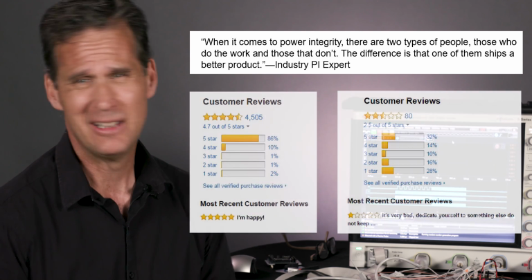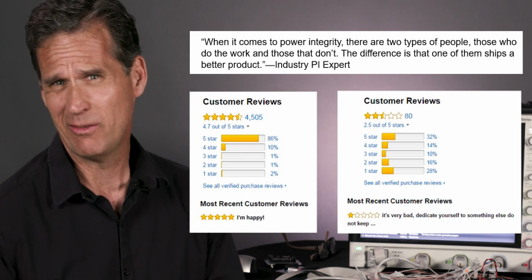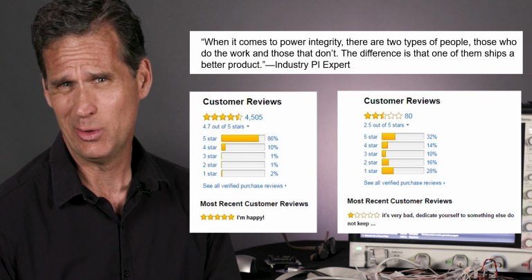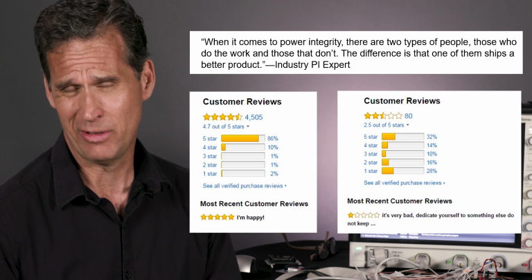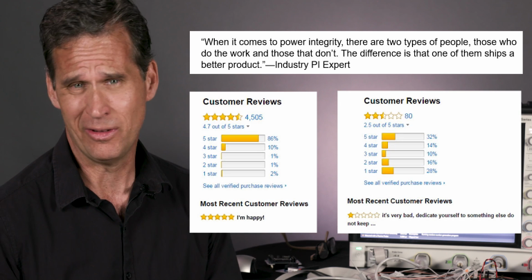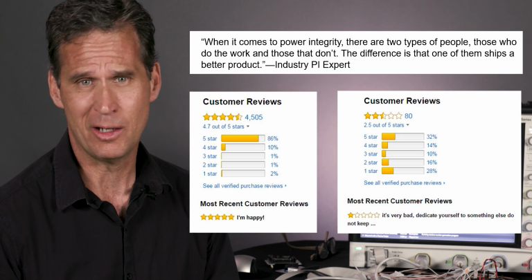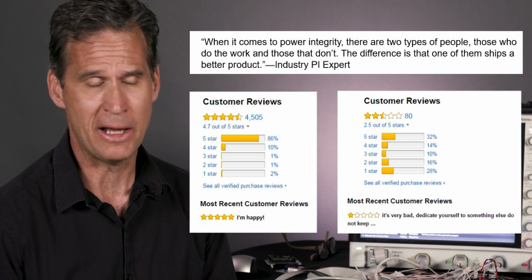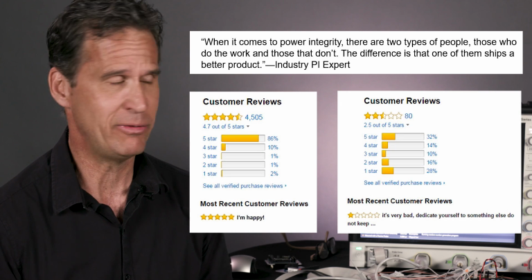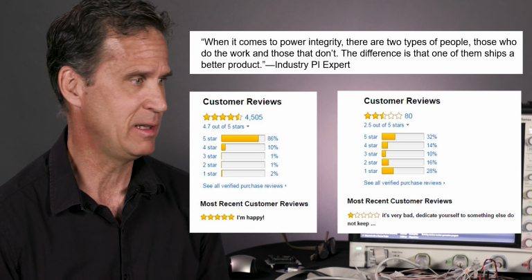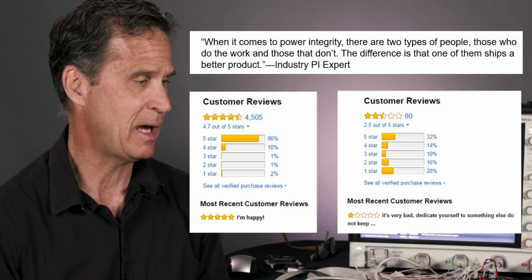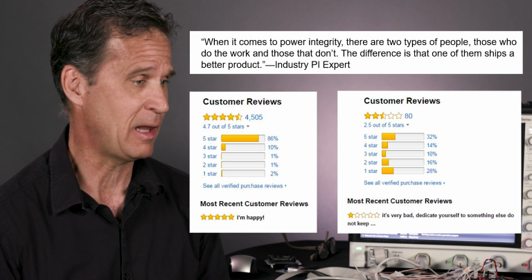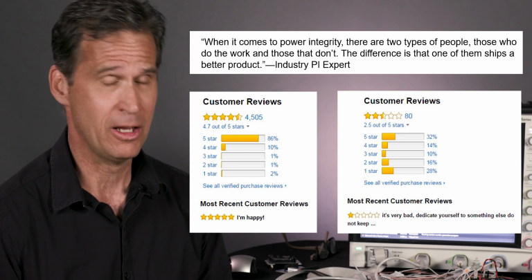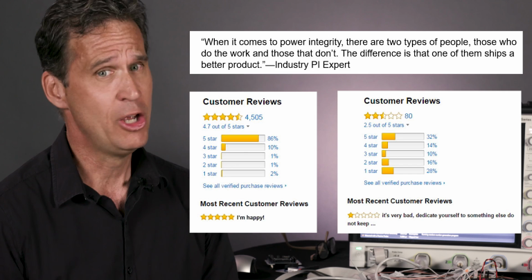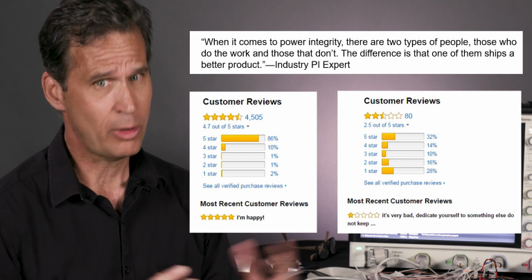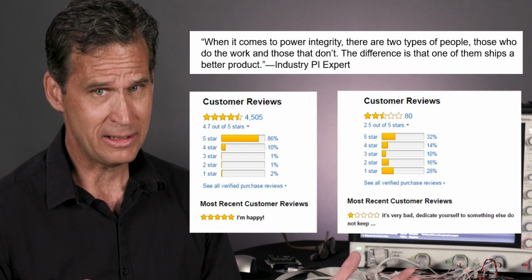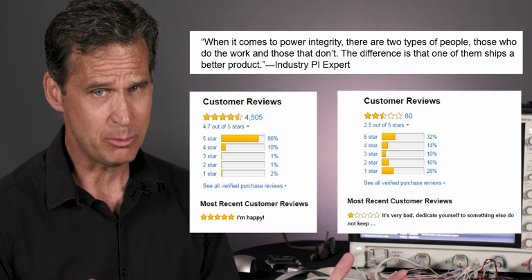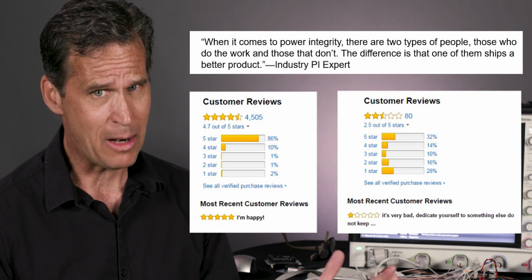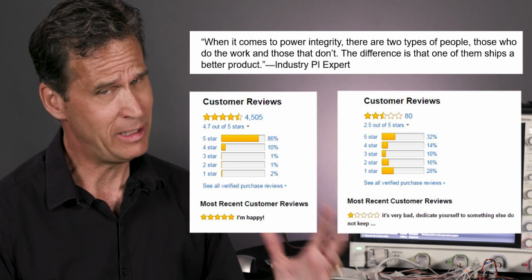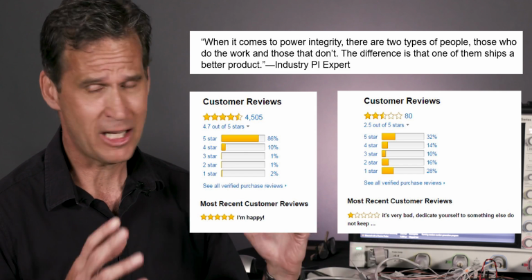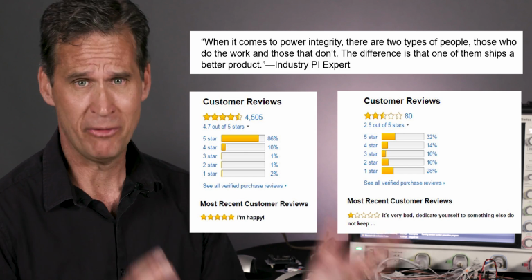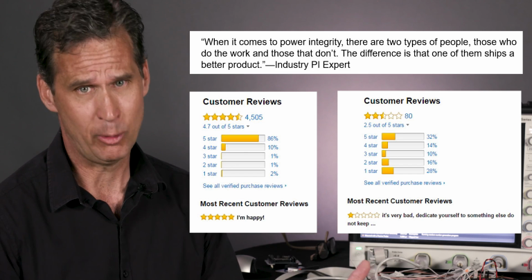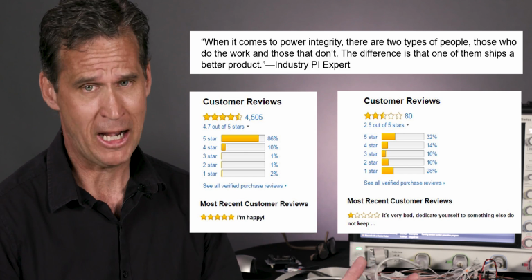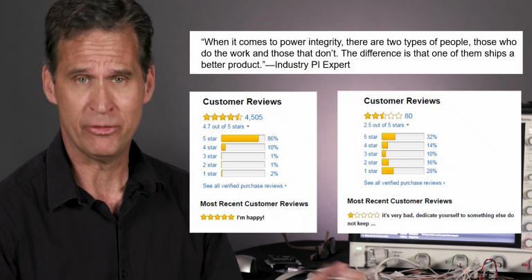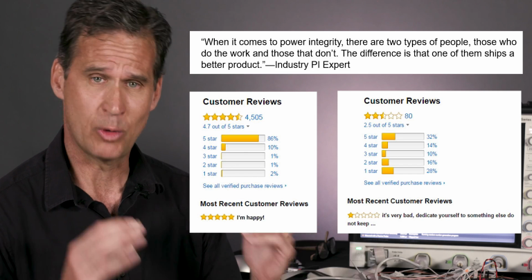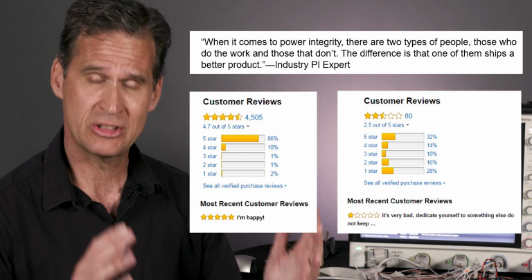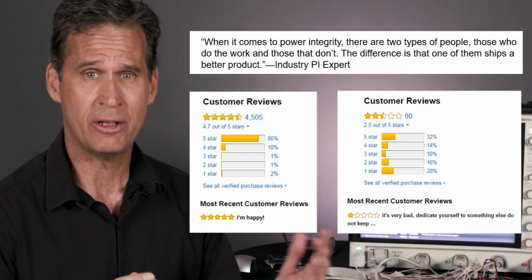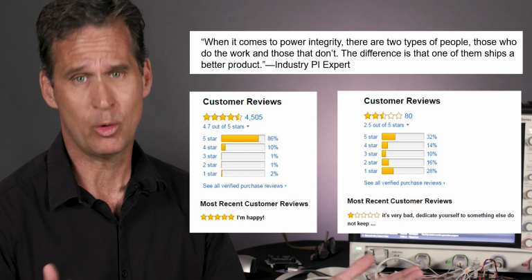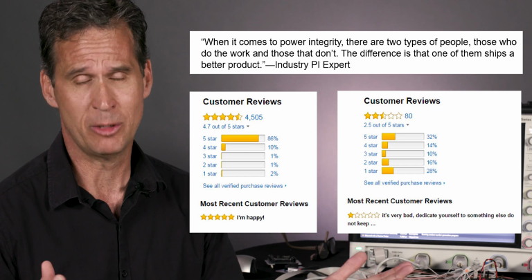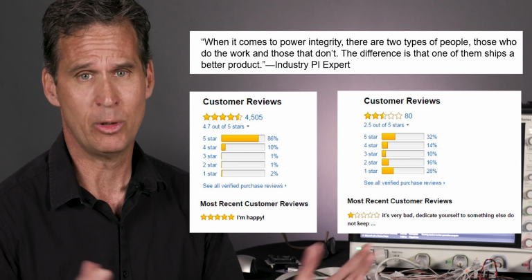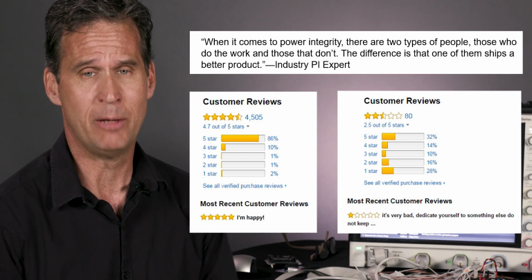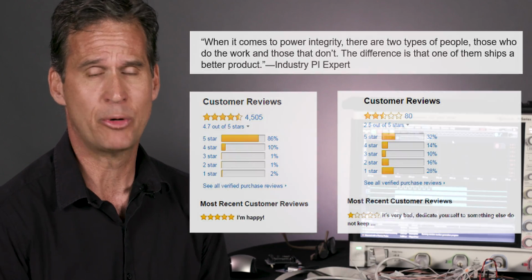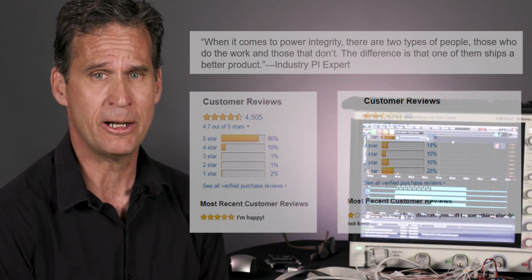It's because product functional reliability is directly proportional to the quality of the DC power inside that product. It's kind of intuitive — if the thing's got lousy DC power, it's not going to be very reliable. If it's rock solid, of course it's going to be a reliable product.